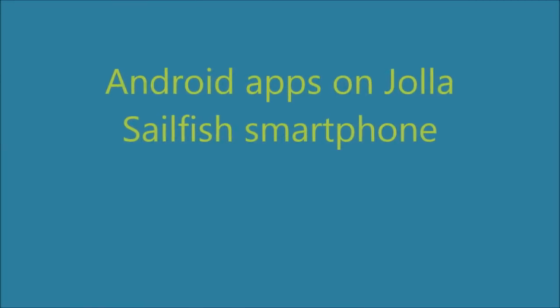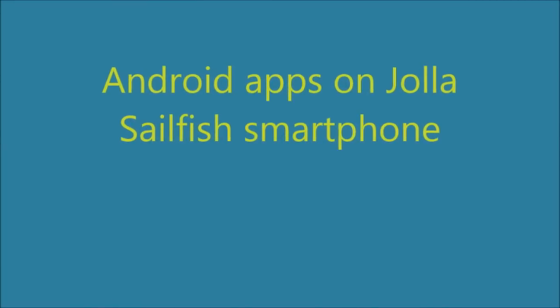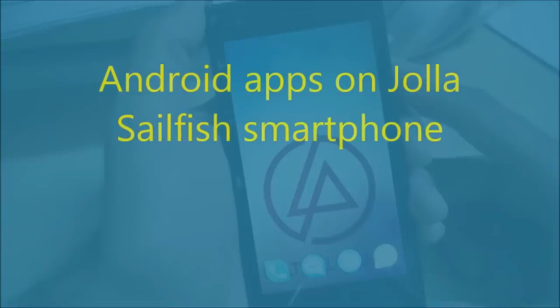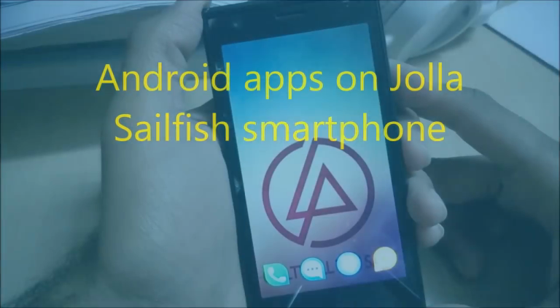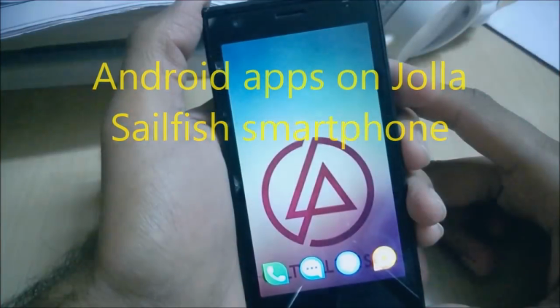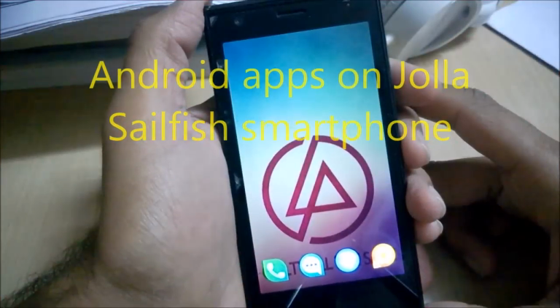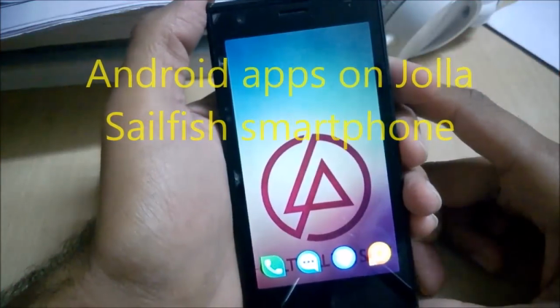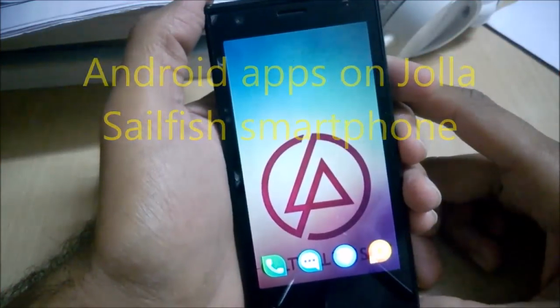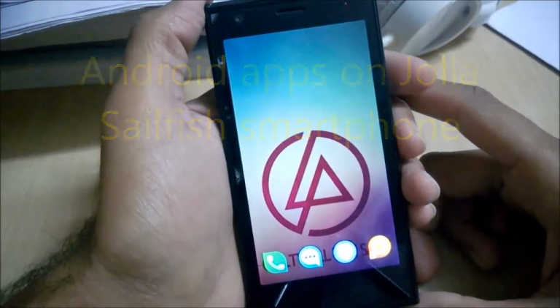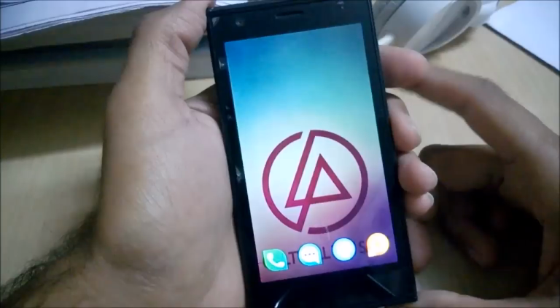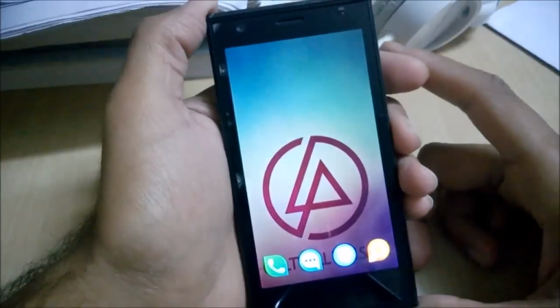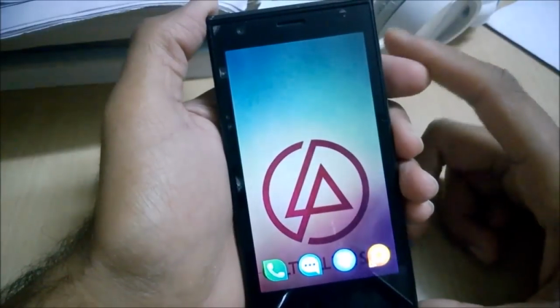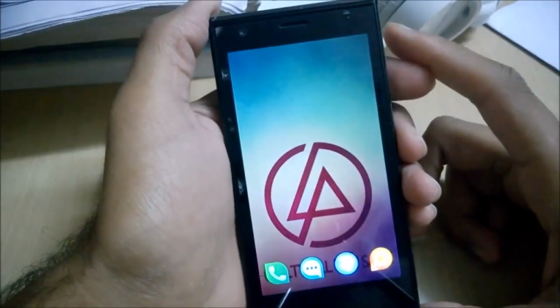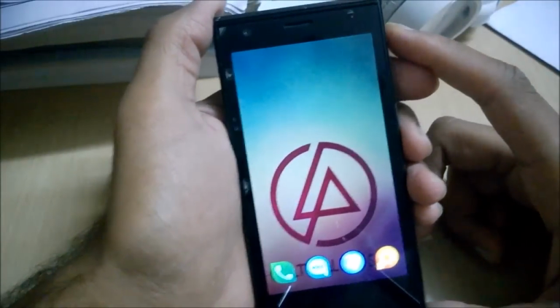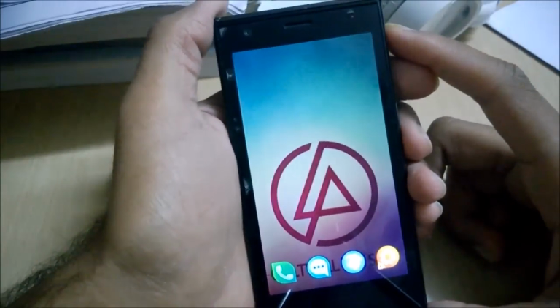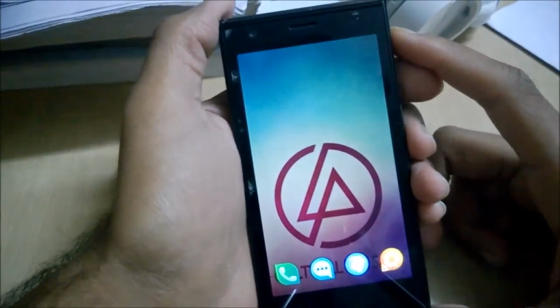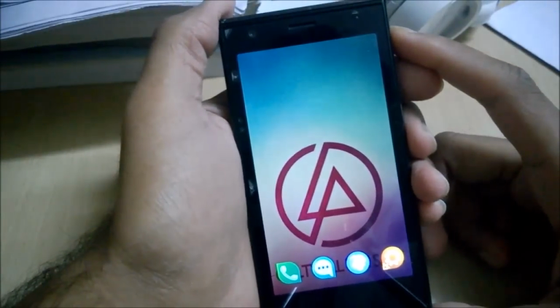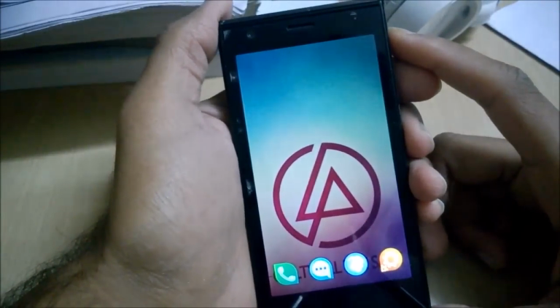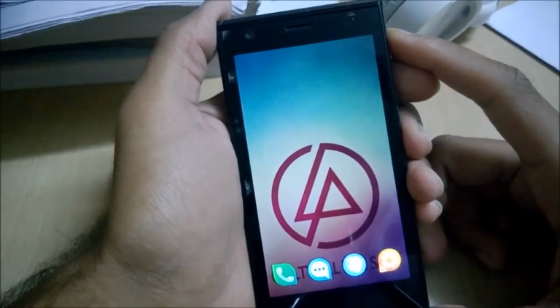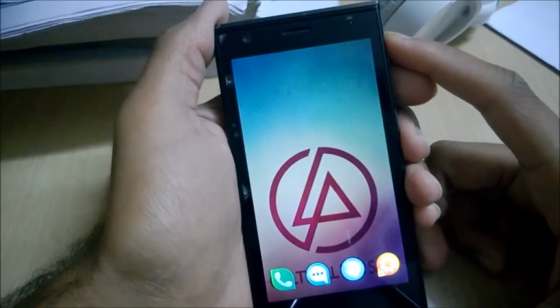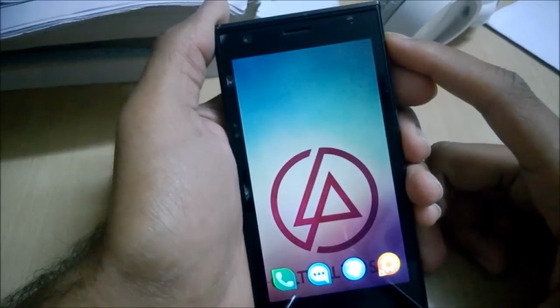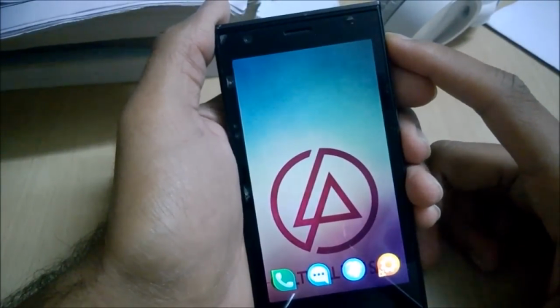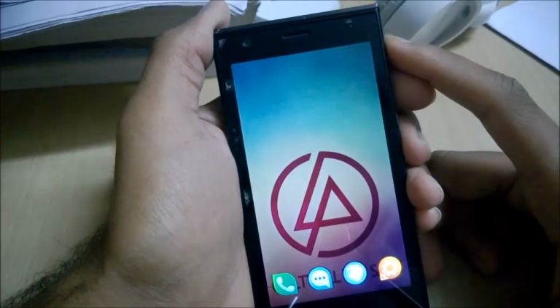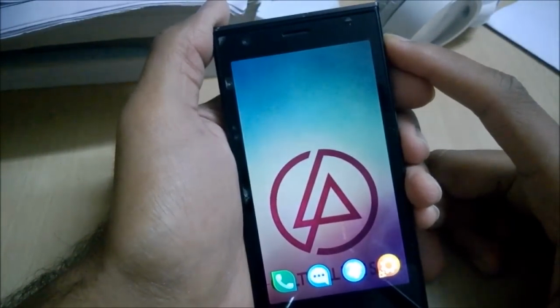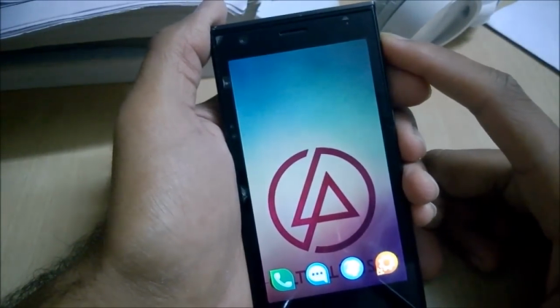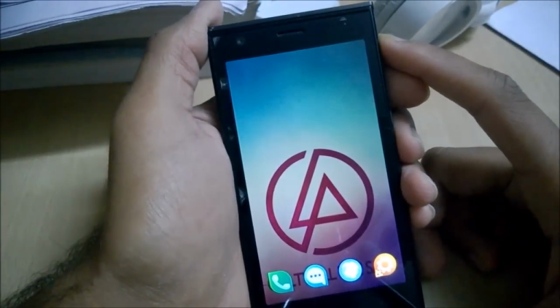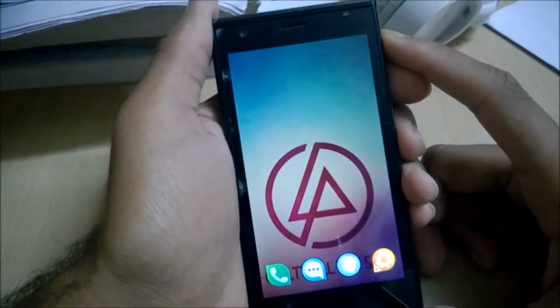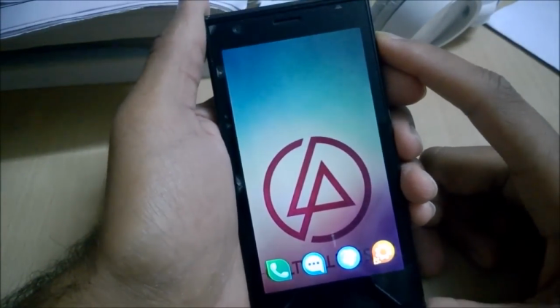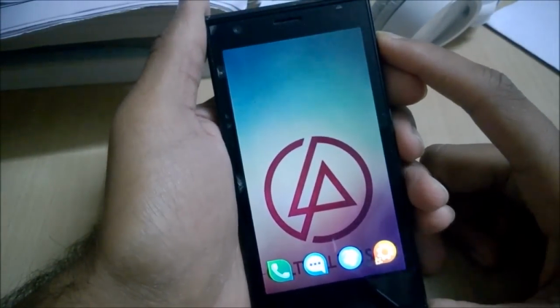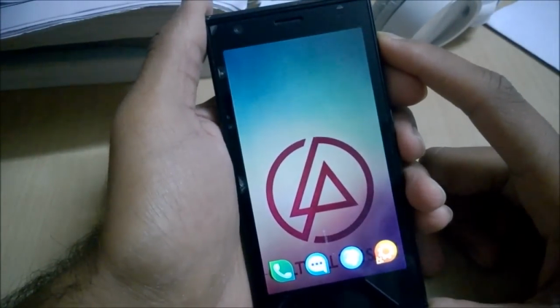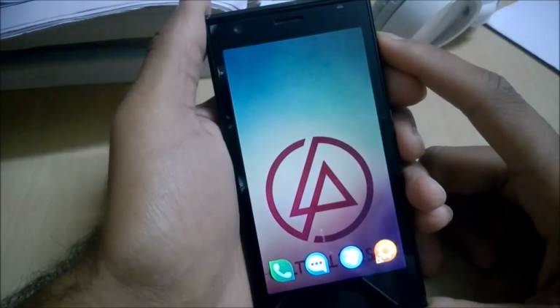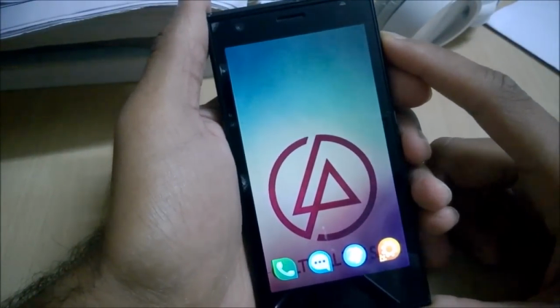Hi, I'm Arish Mathur and in this video we are going to see some of the Android apps working on the Jolla Sailfish phone.